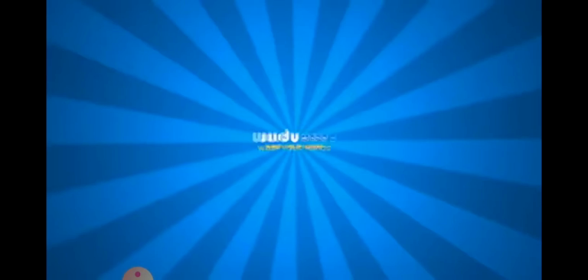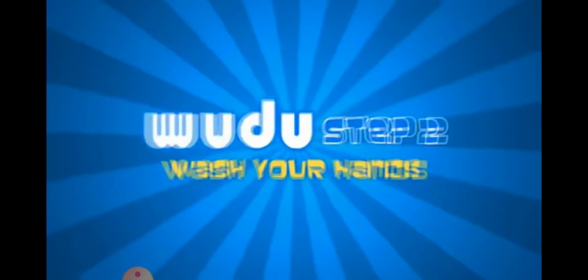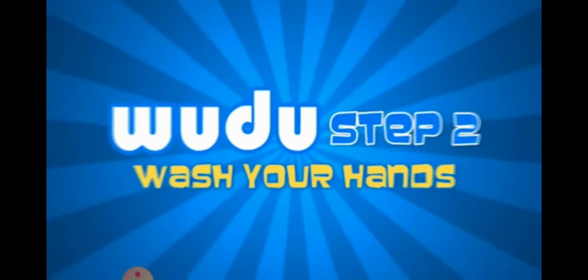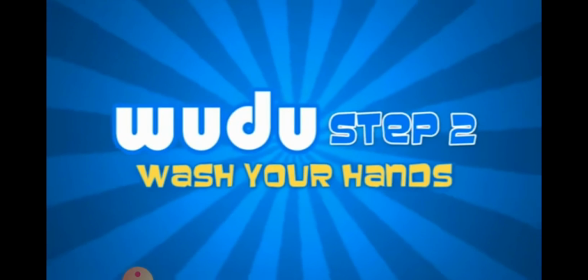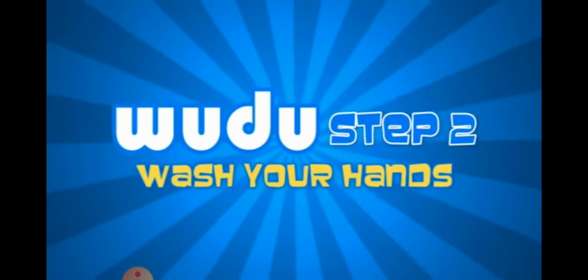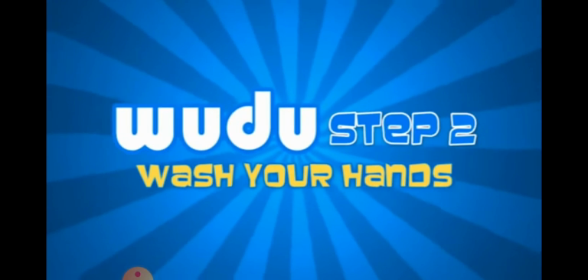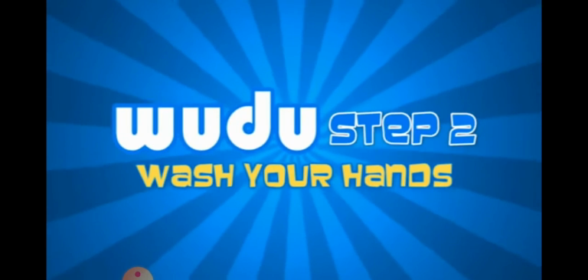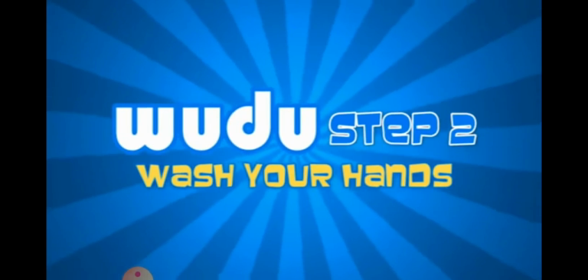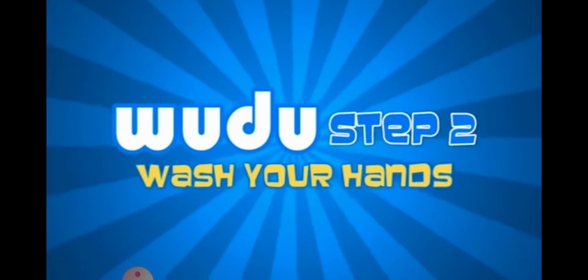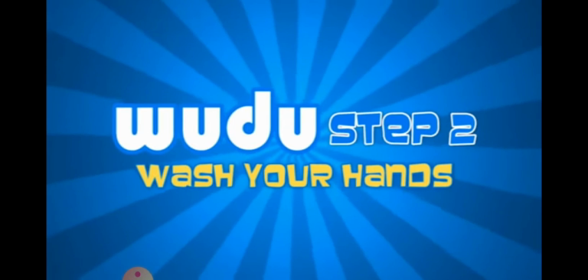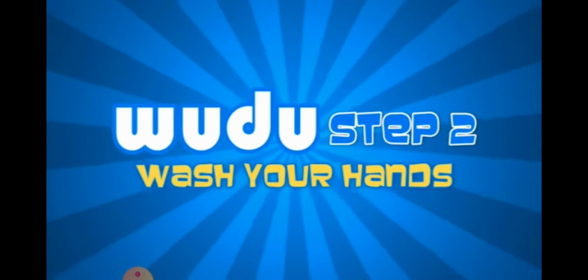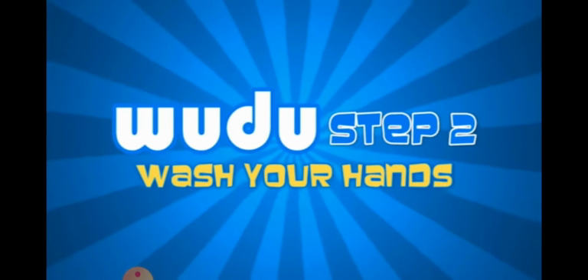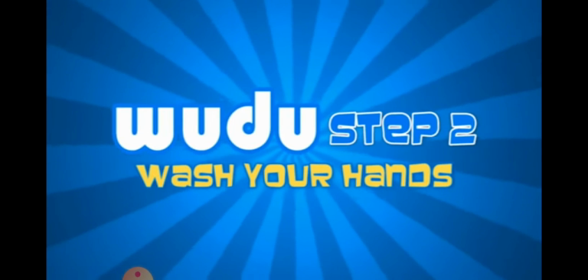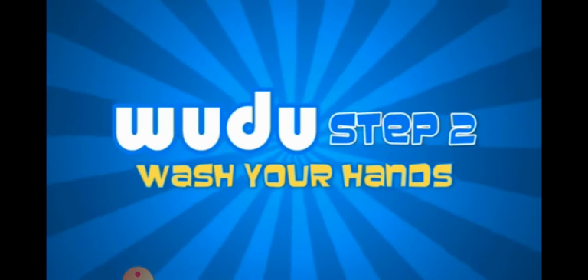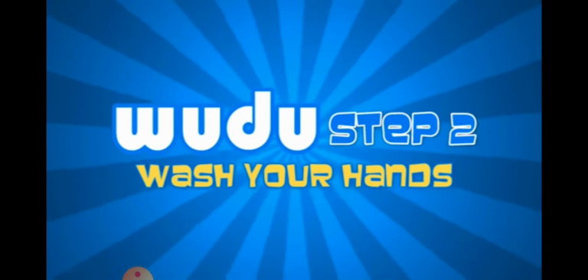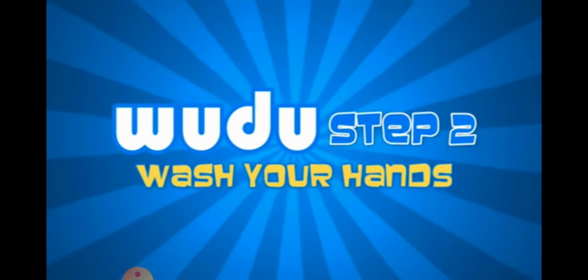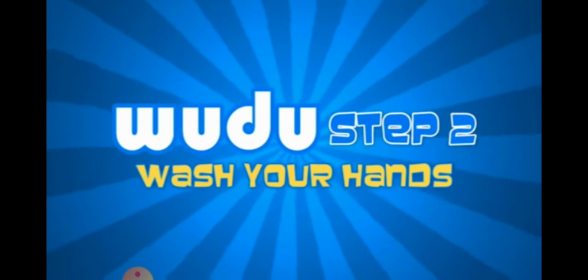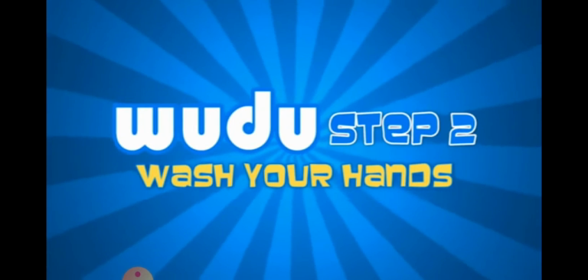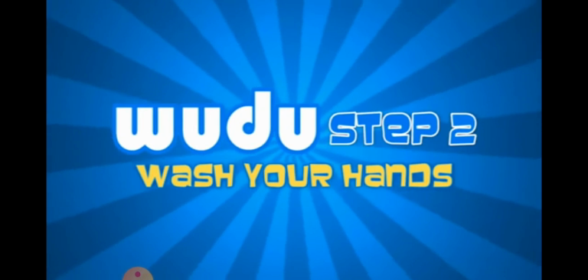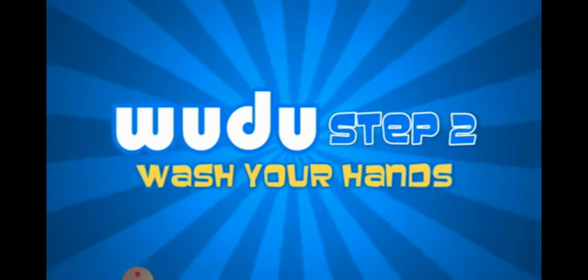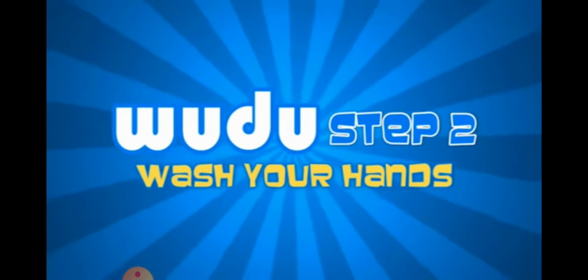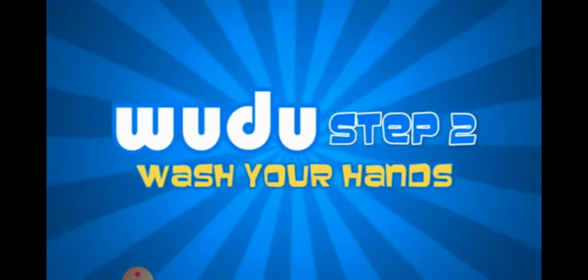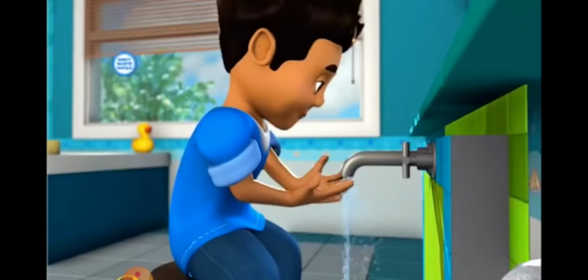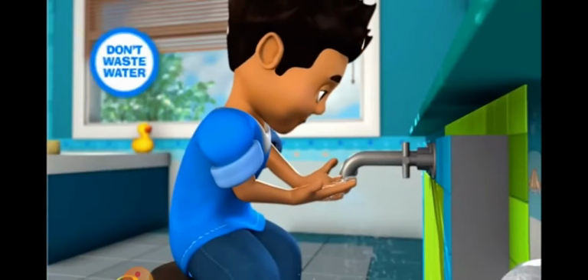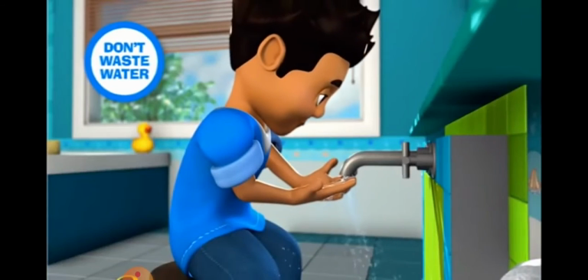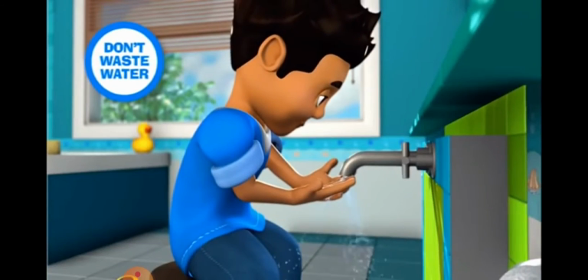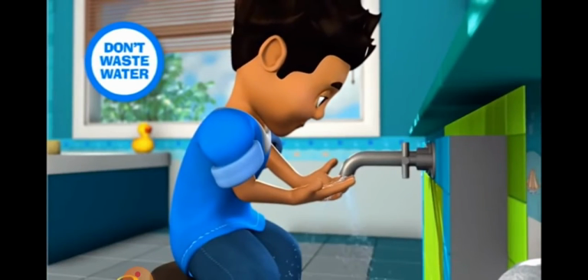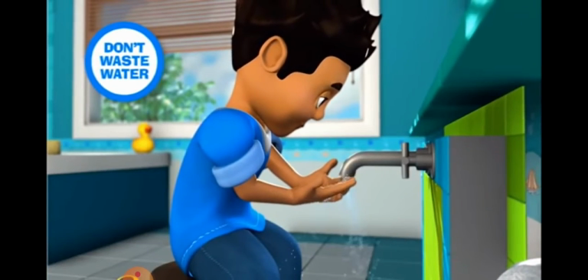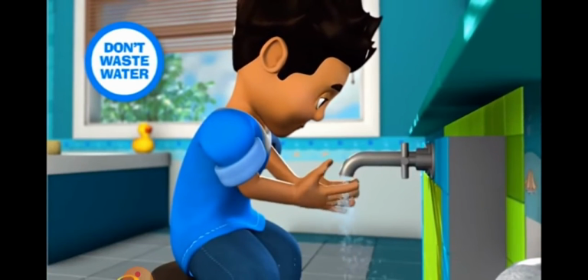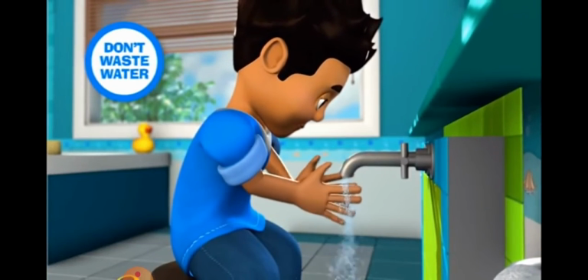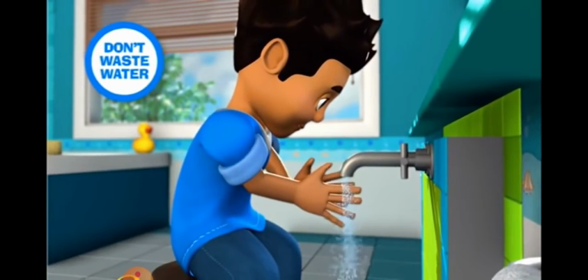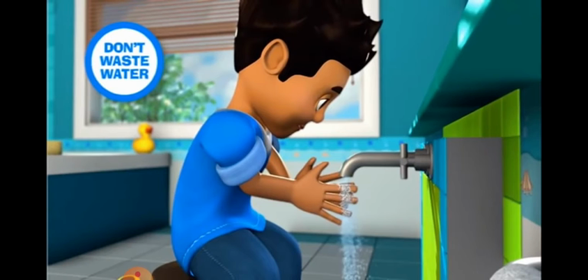Step two. Completely wash your hands including your wrist and between the fingers. Do this three times.